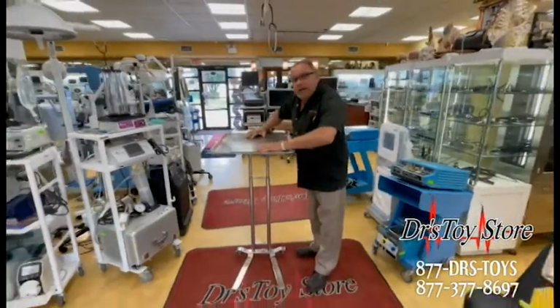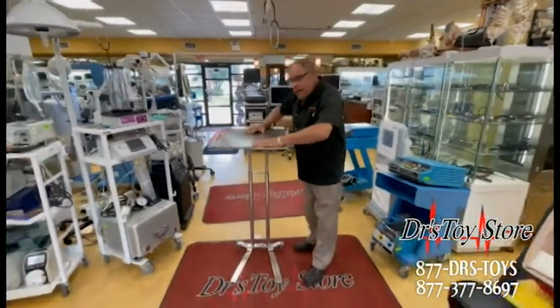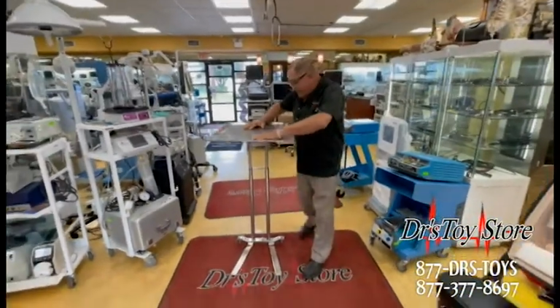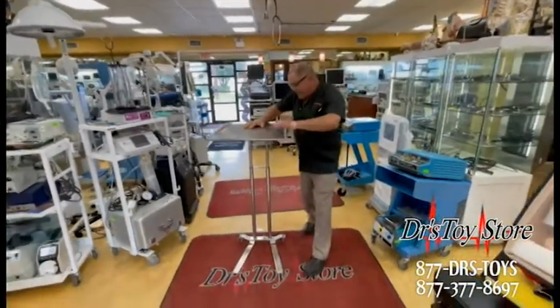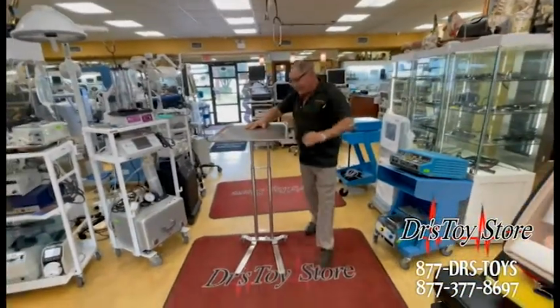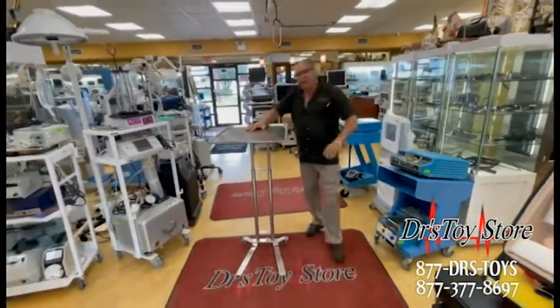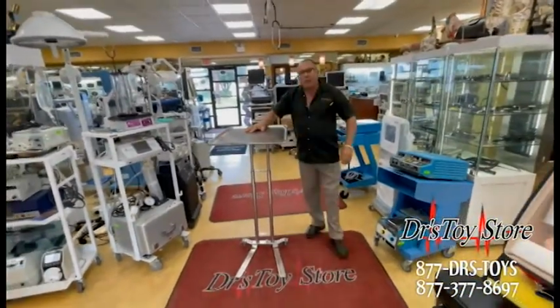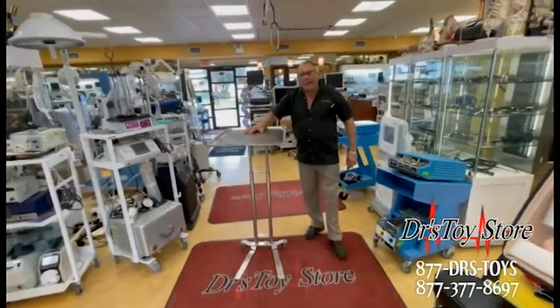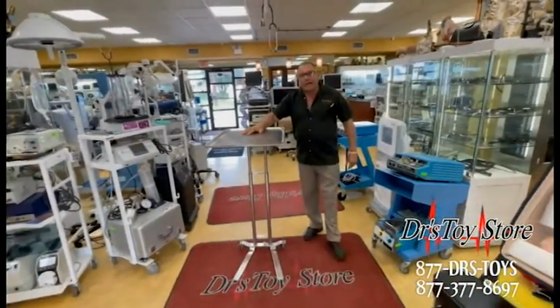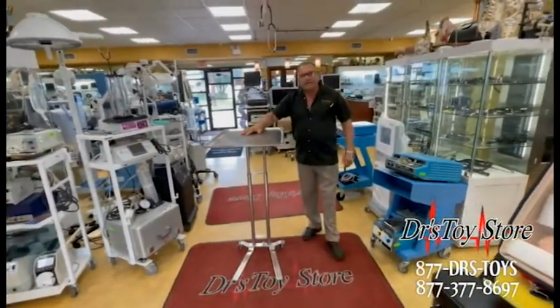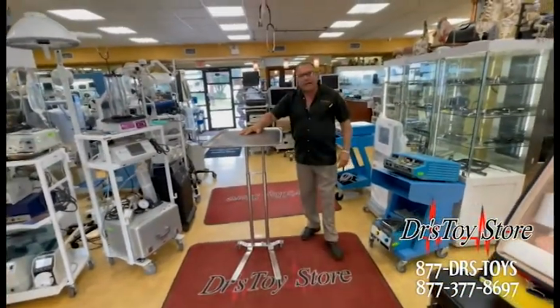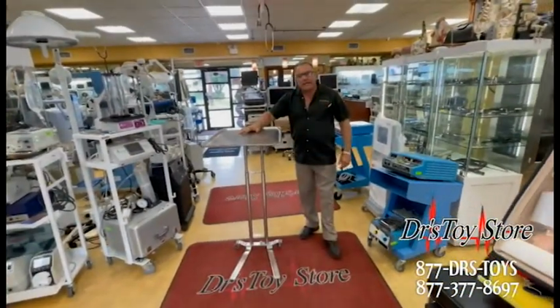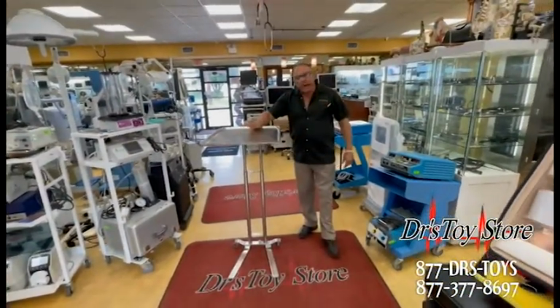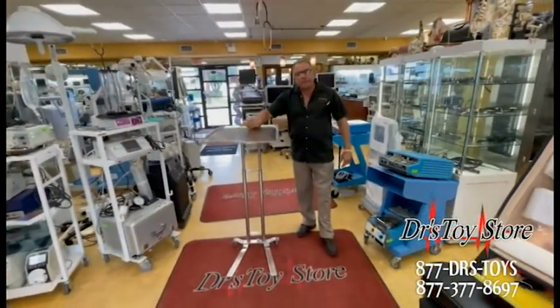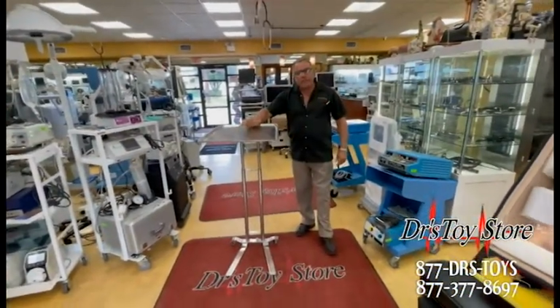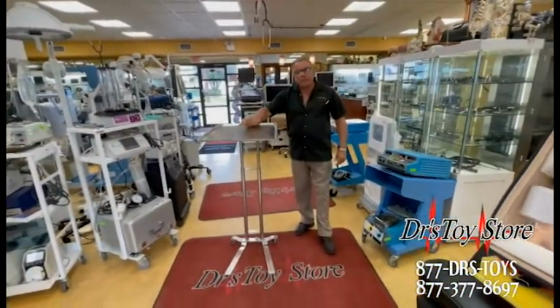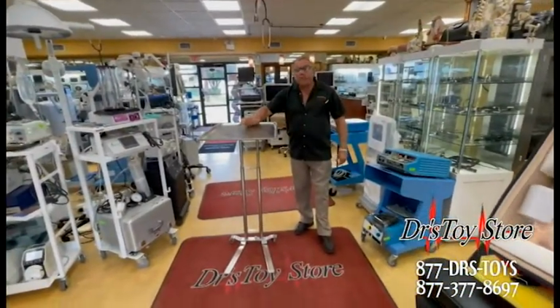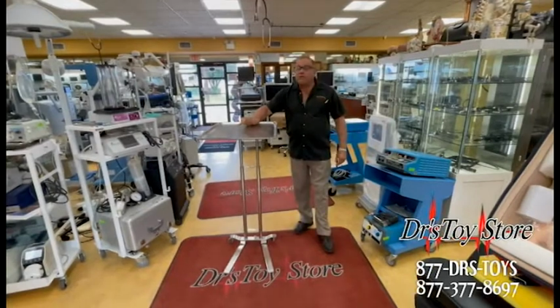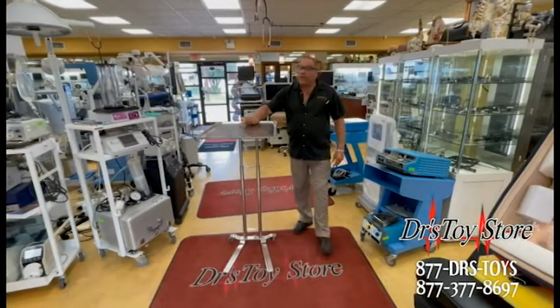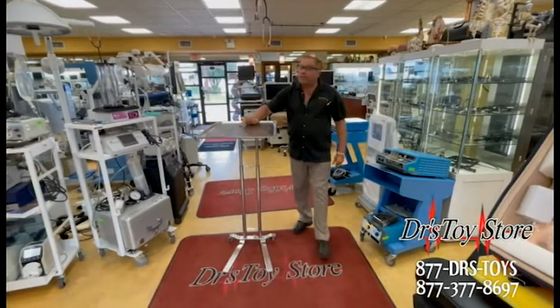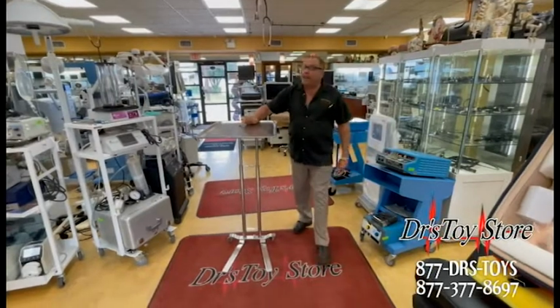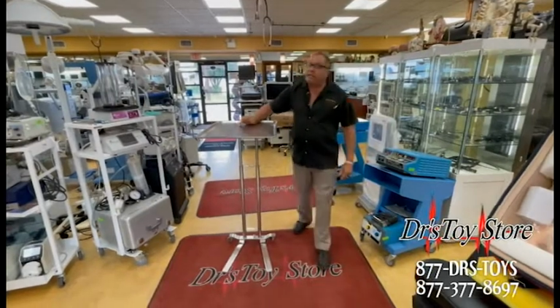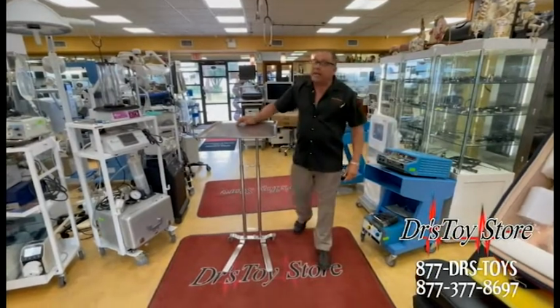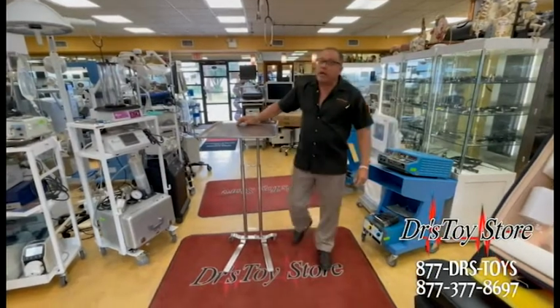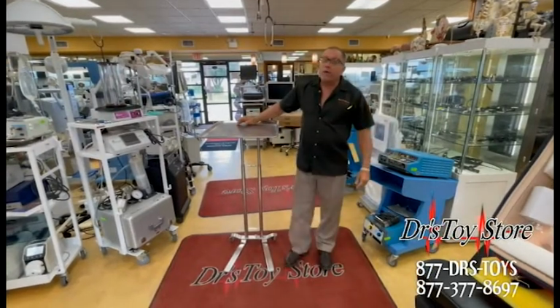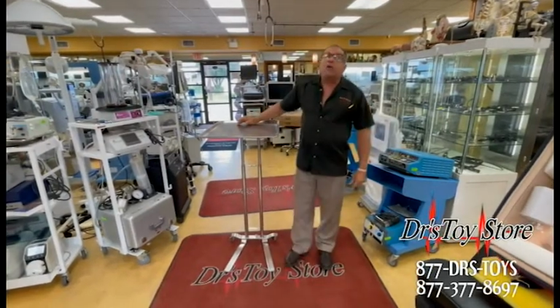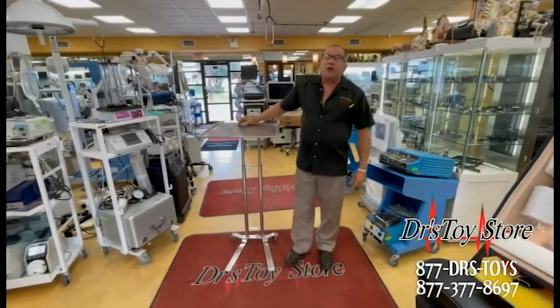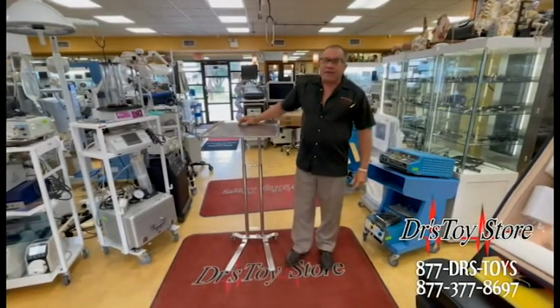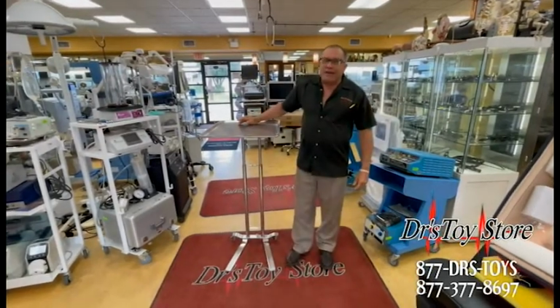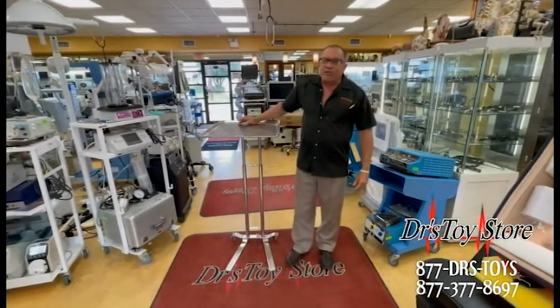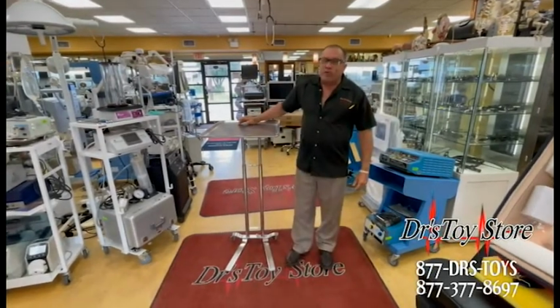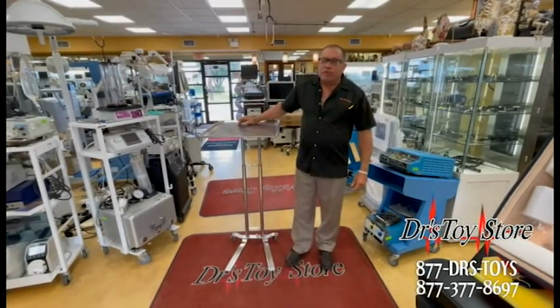This is Pedego, made in the United States — top of the line. When you want the best mayo stand, call the Doctor's Toy Store.